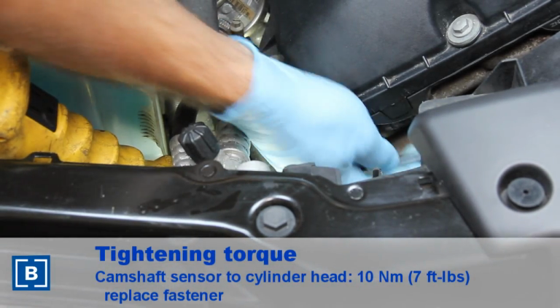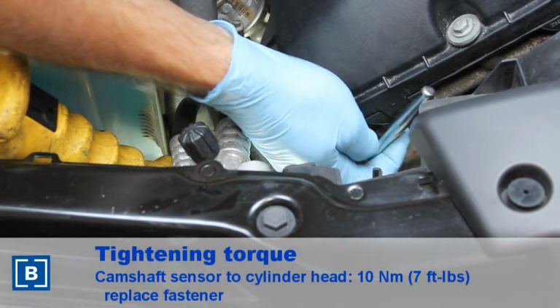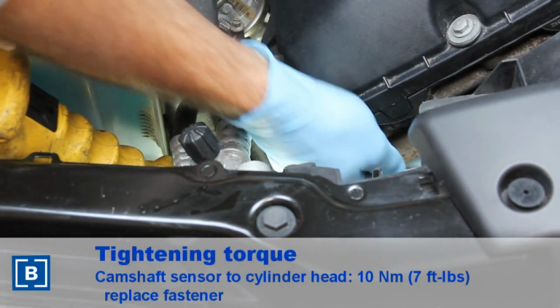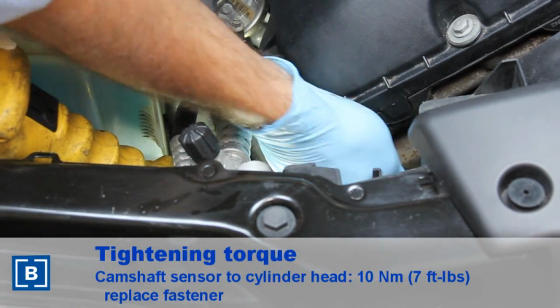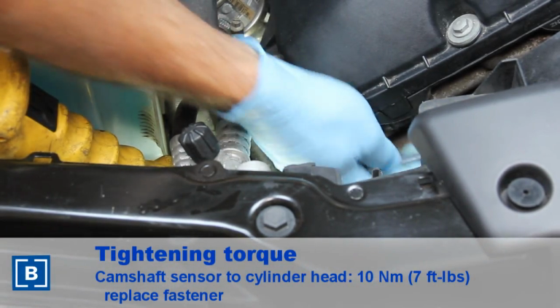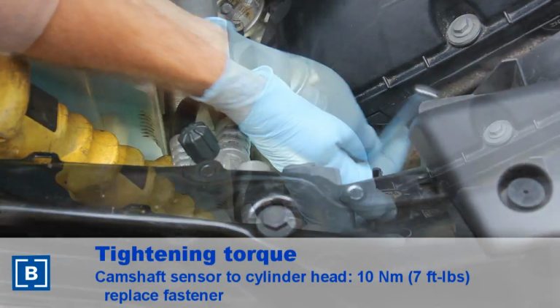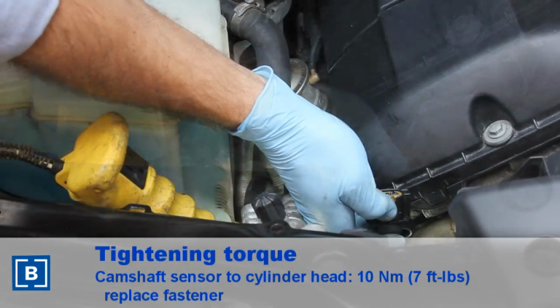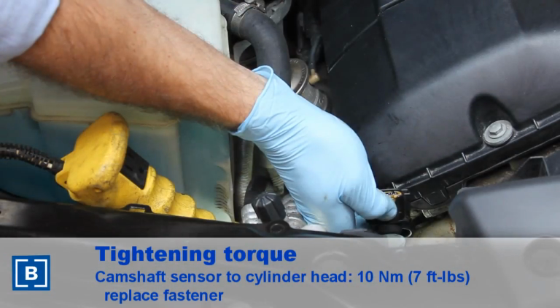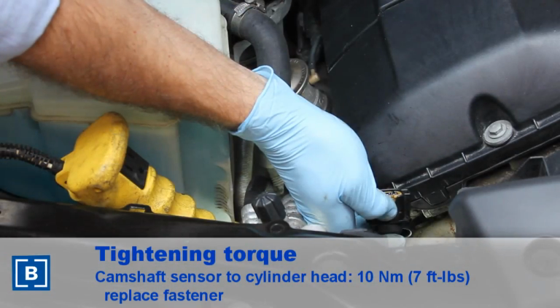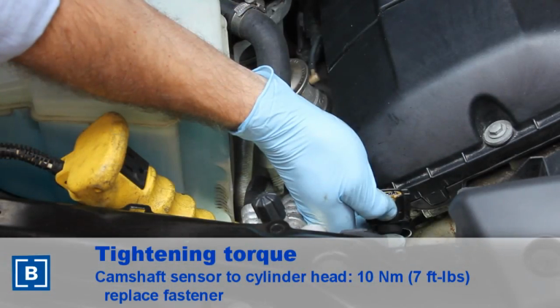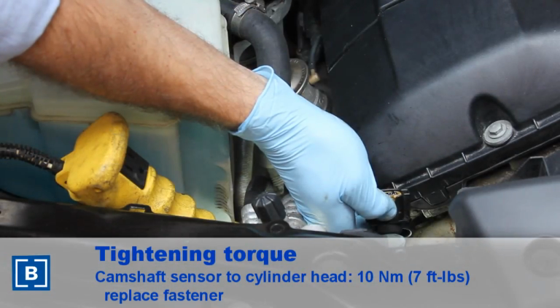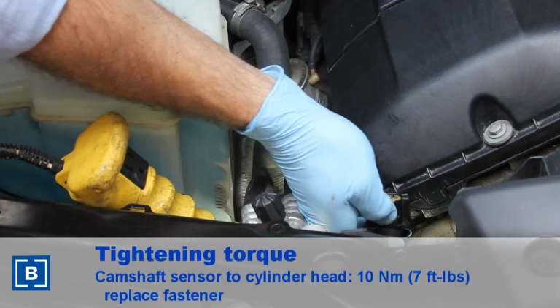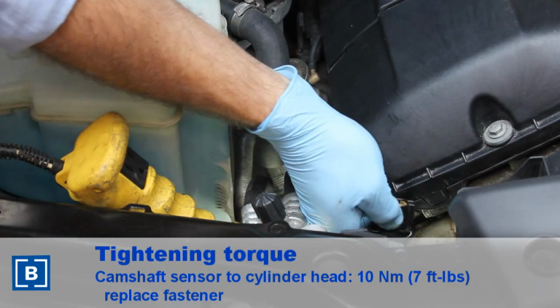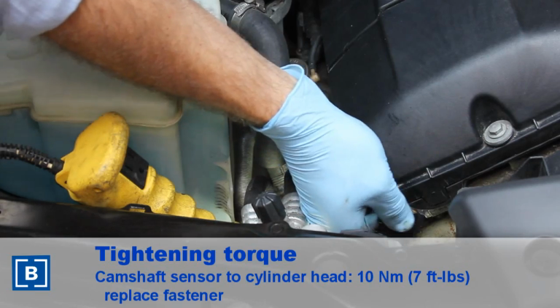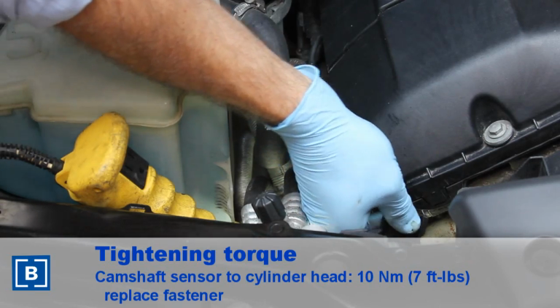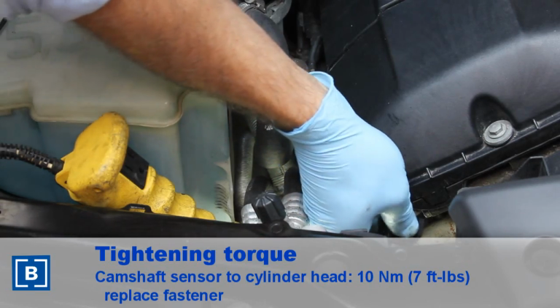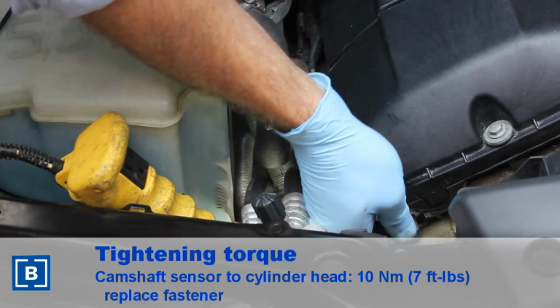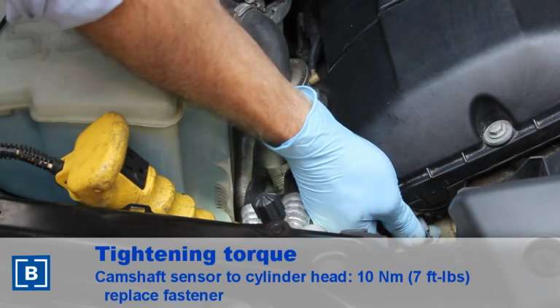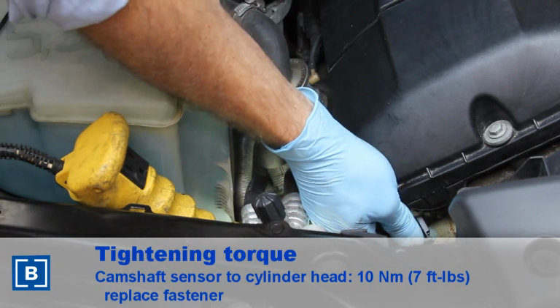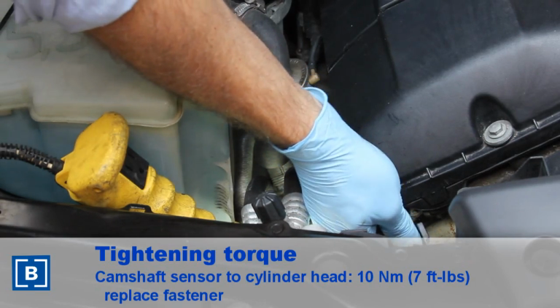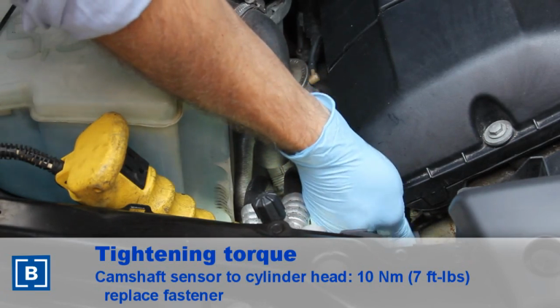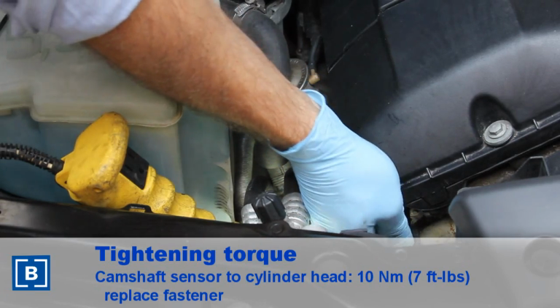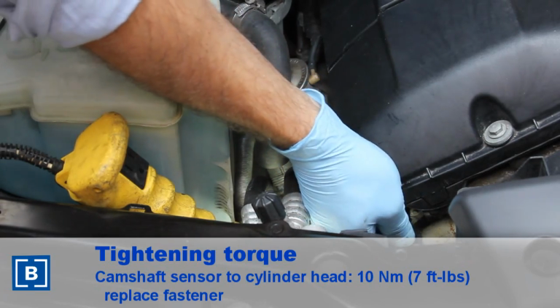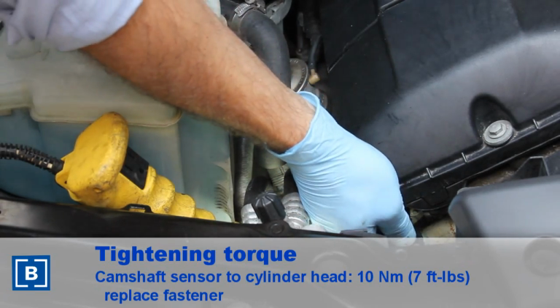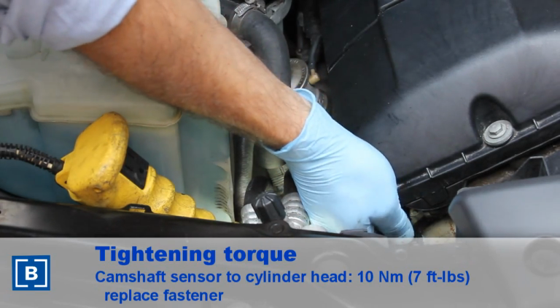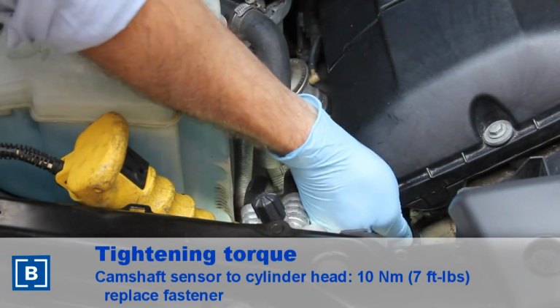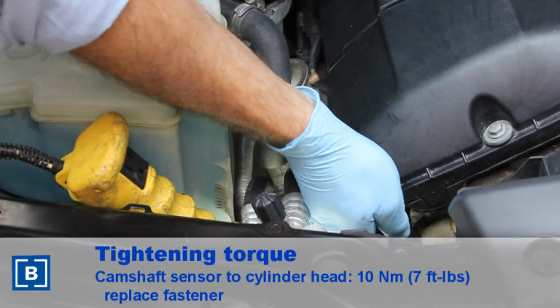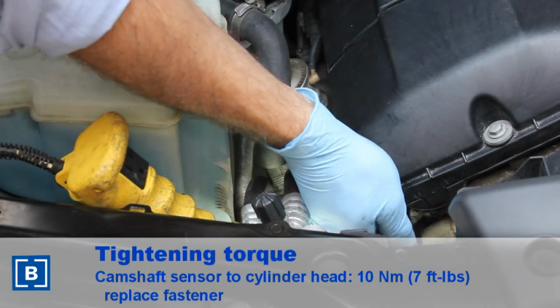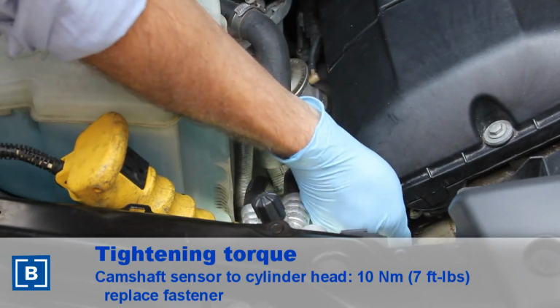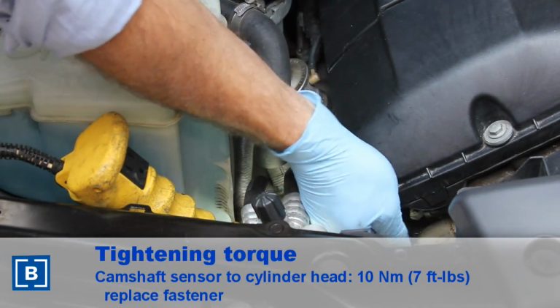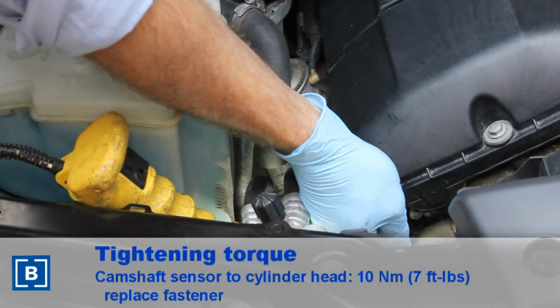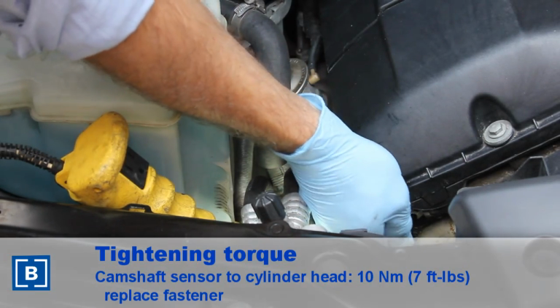Torque the fastener. Install the electrical connector. Check and clear any fault codes that are stored.